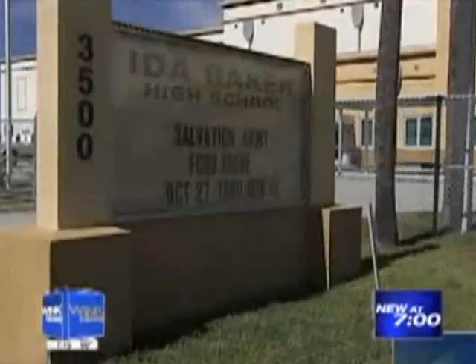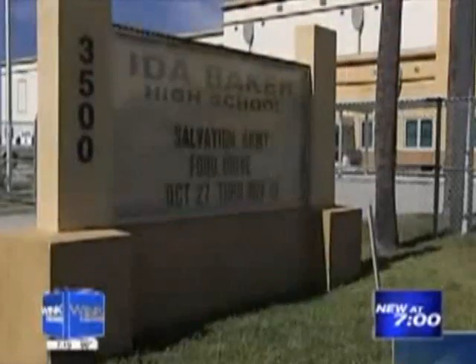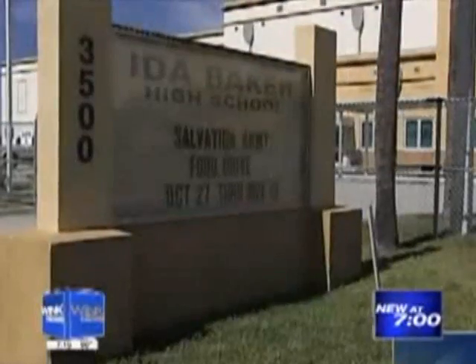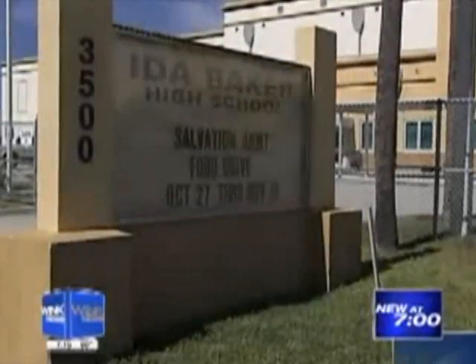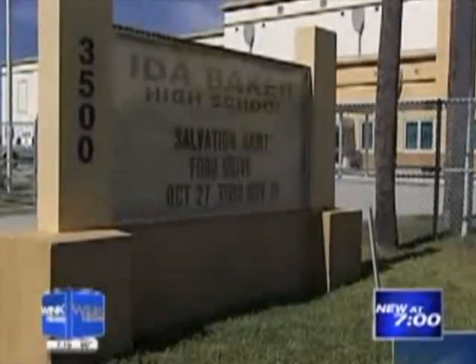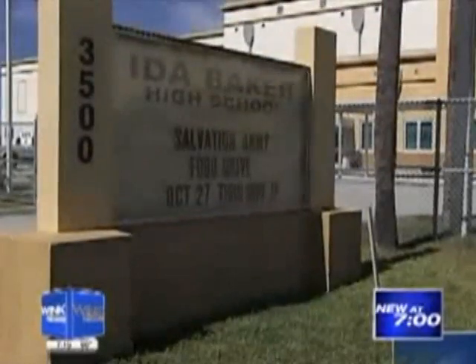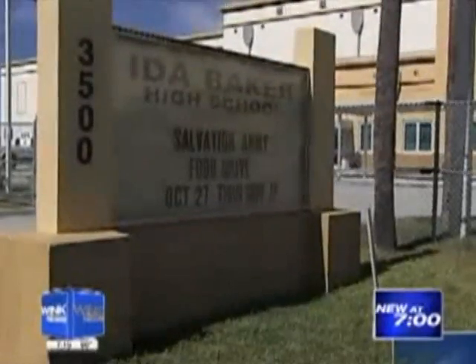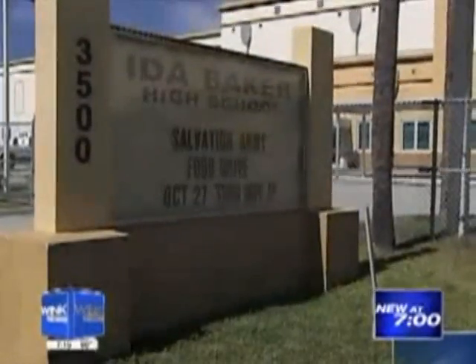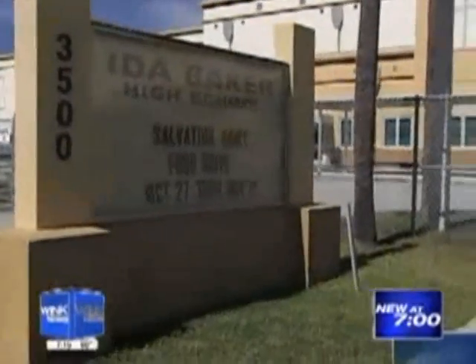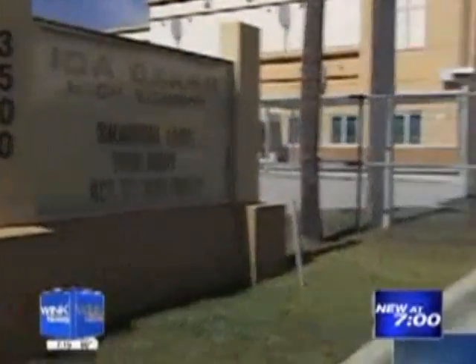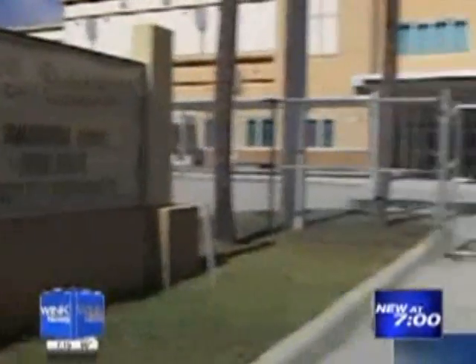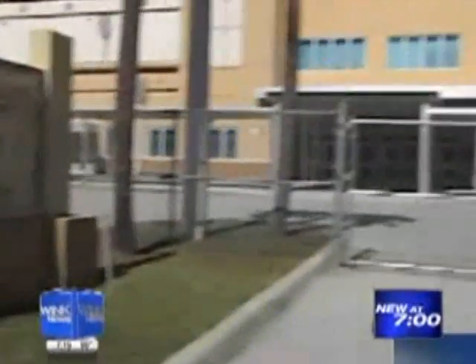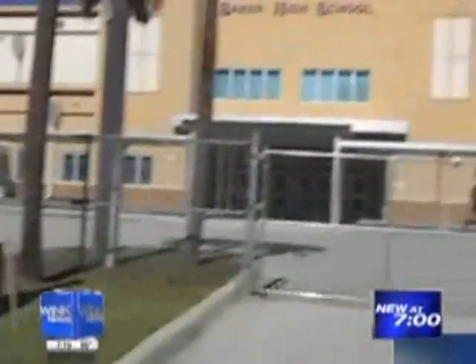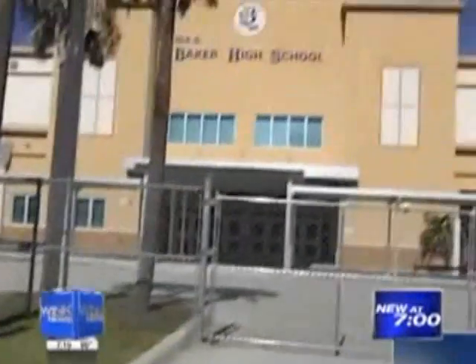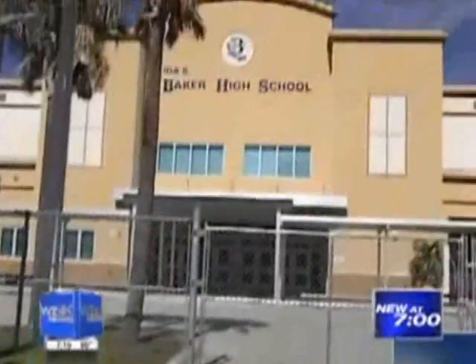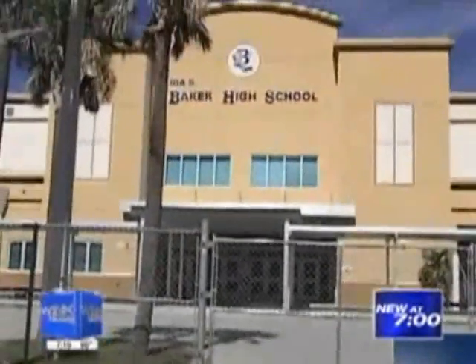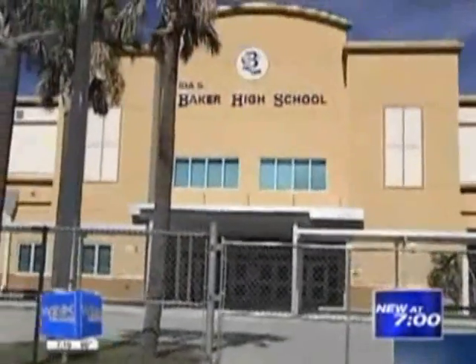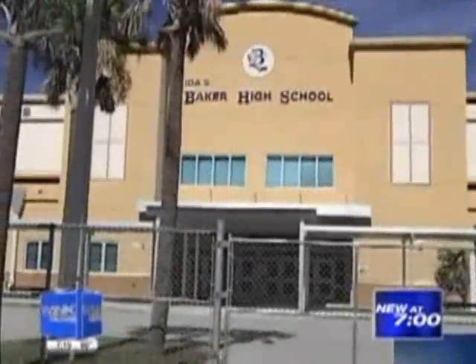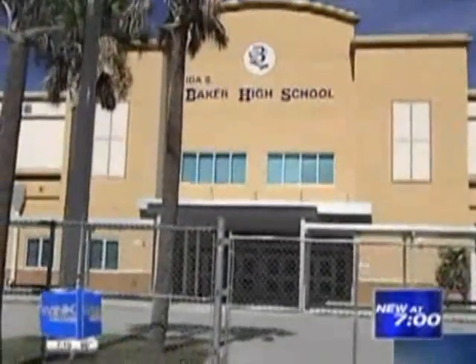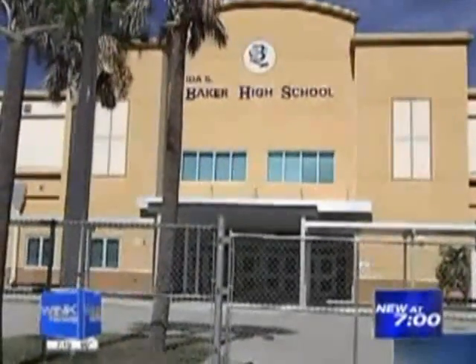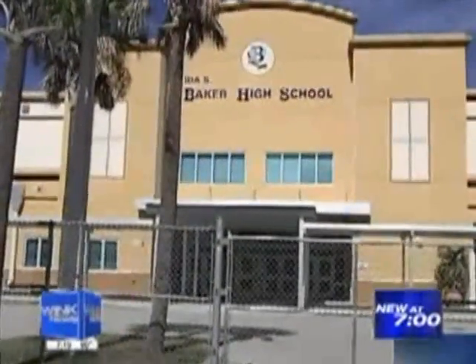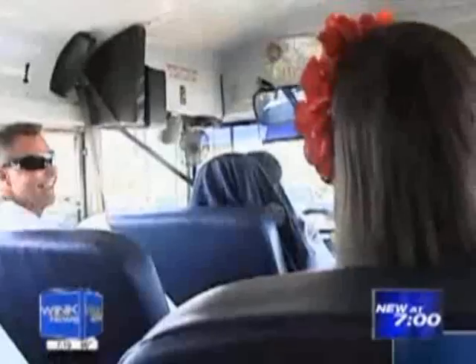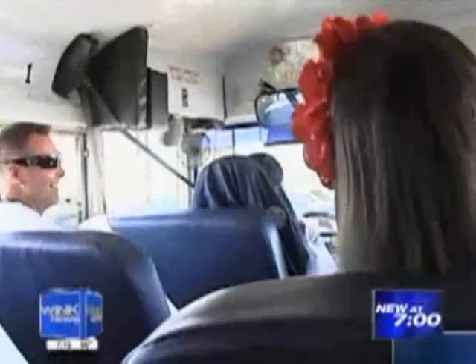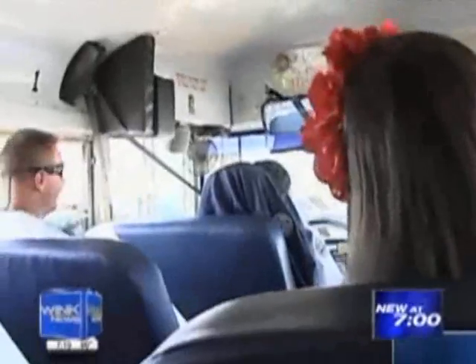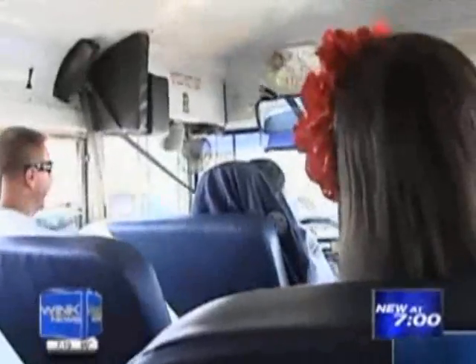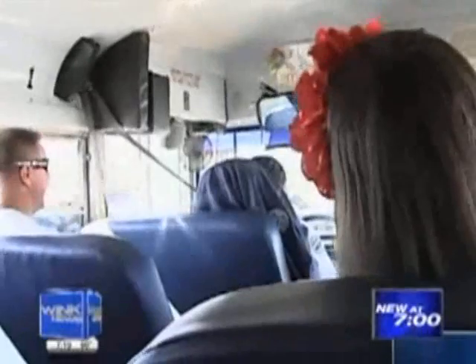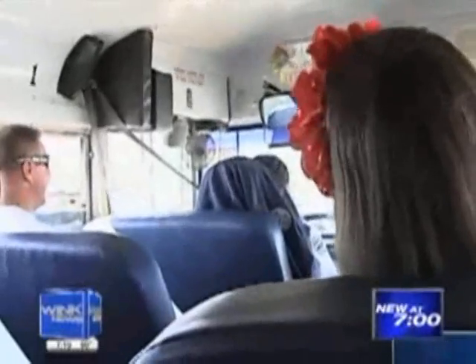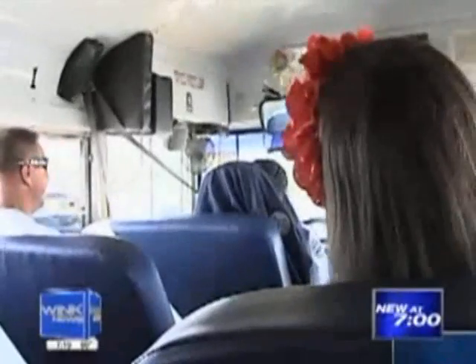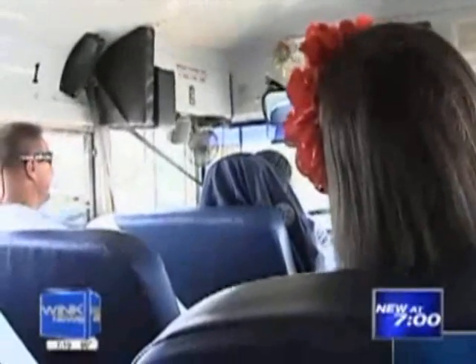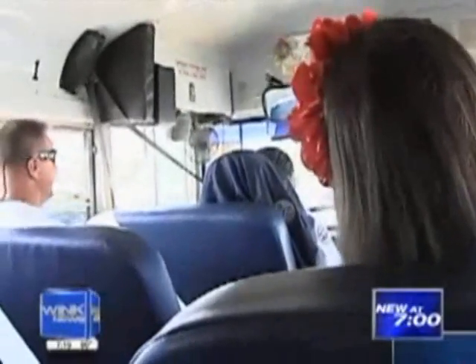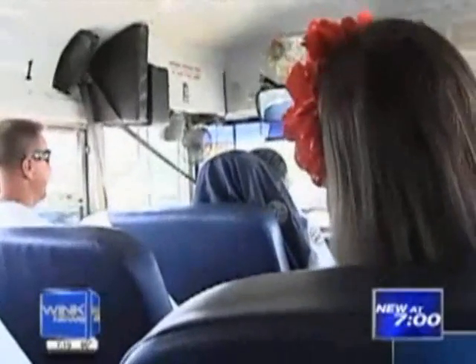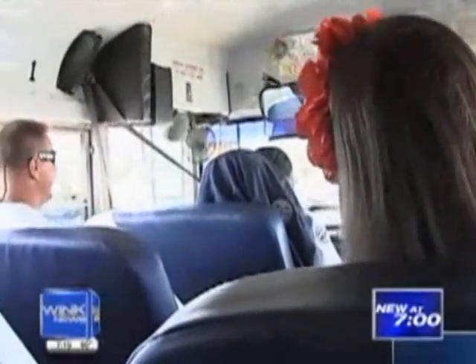And while this is her last year at Ida Baker High, she hopes this won't be her last bus she'll have a hand in converting.